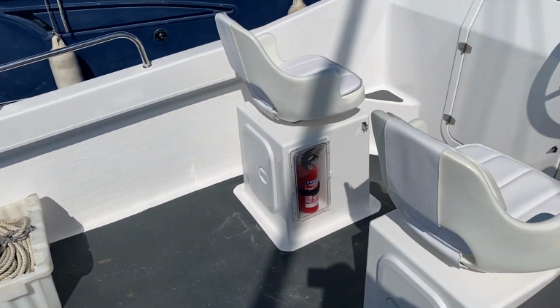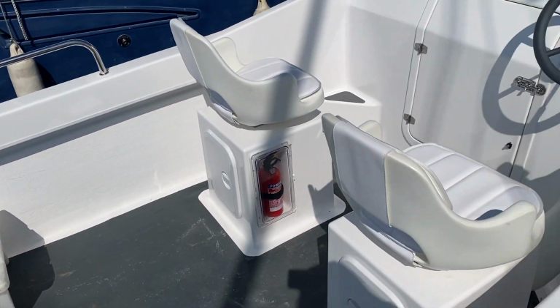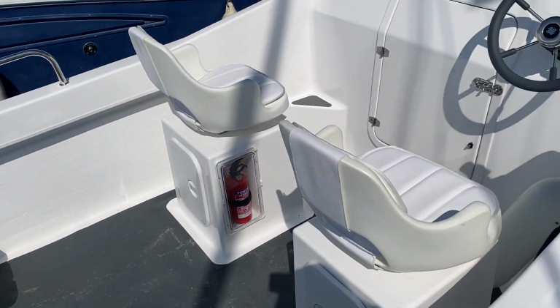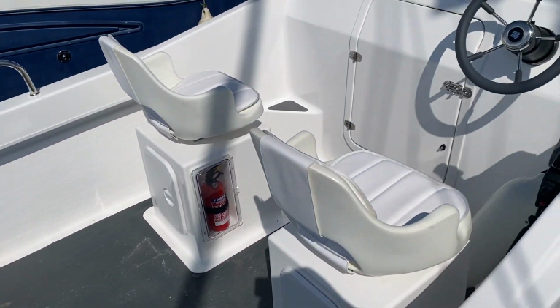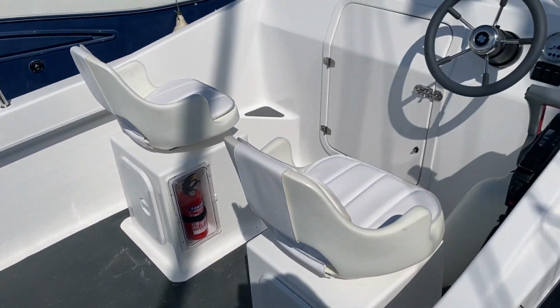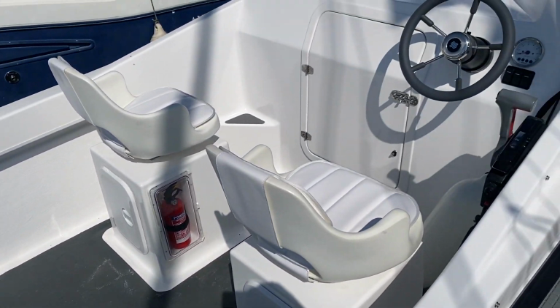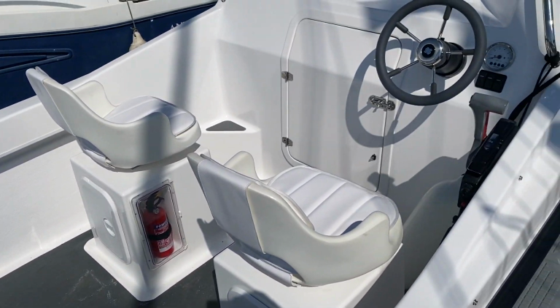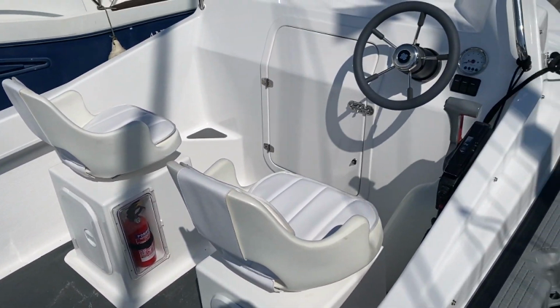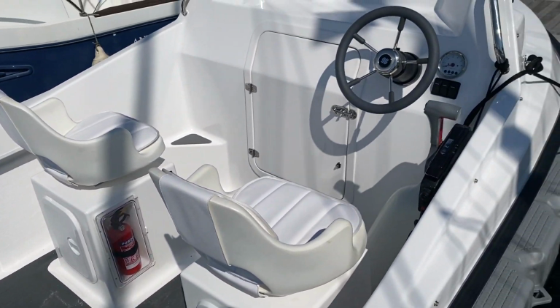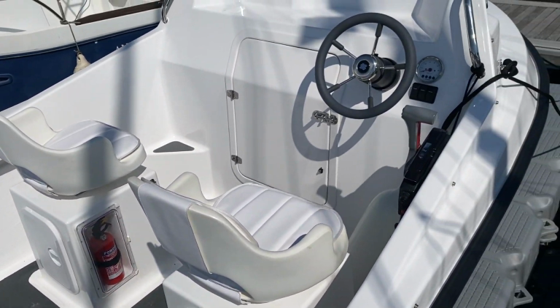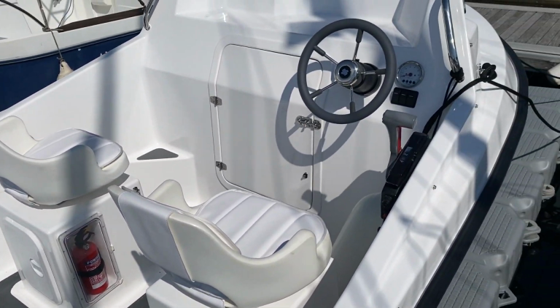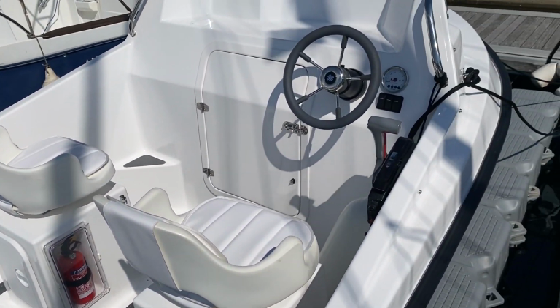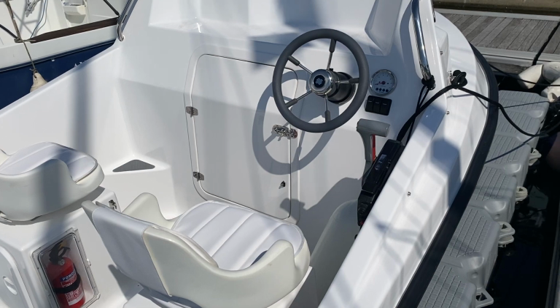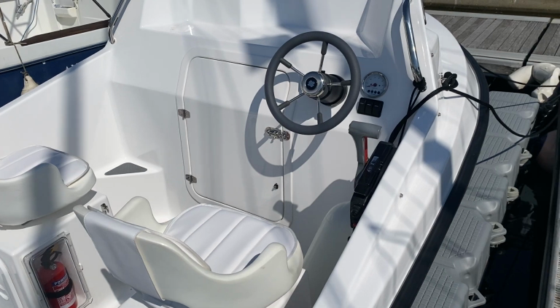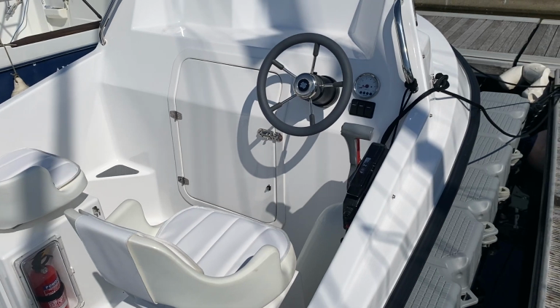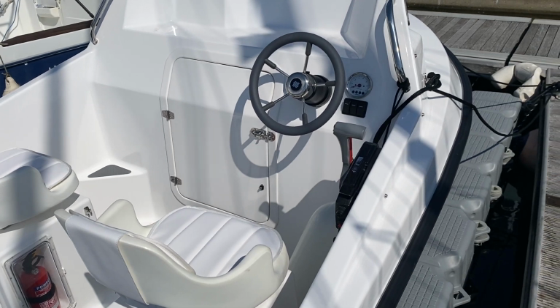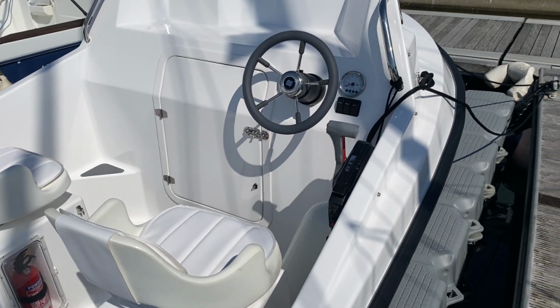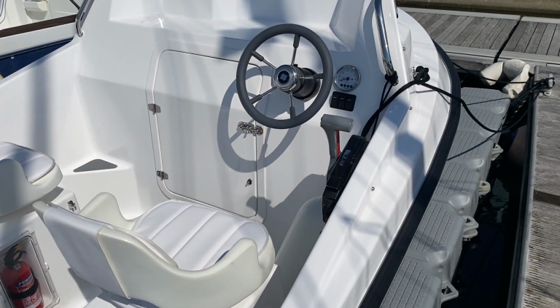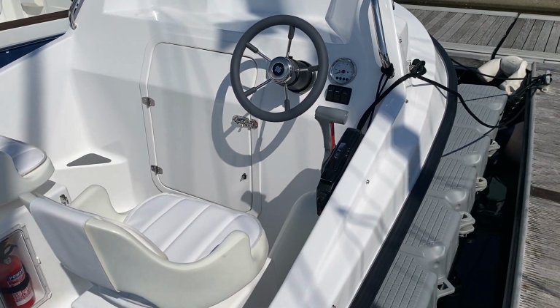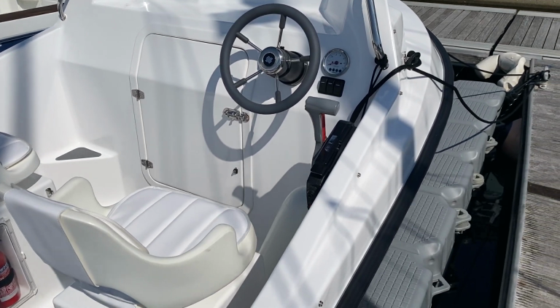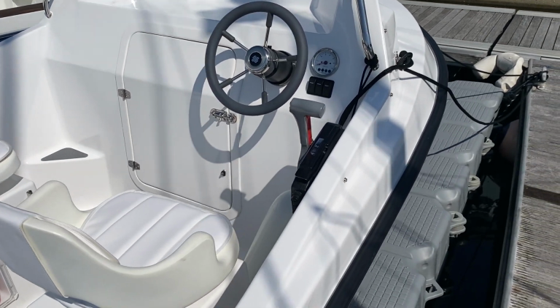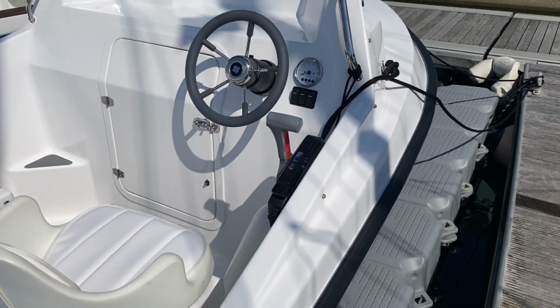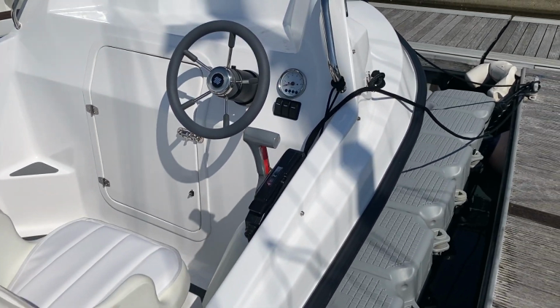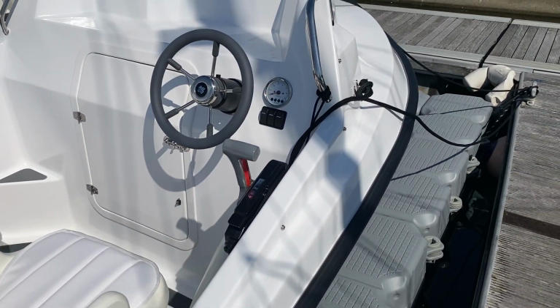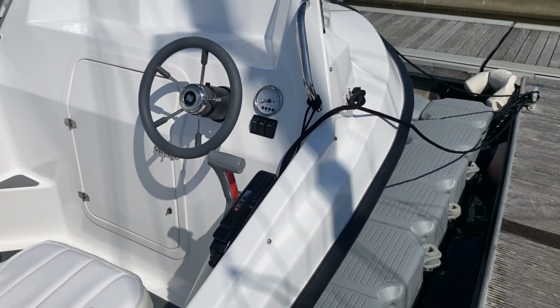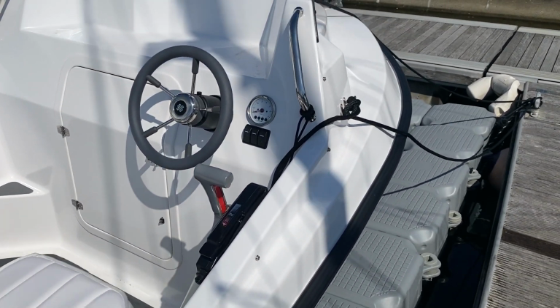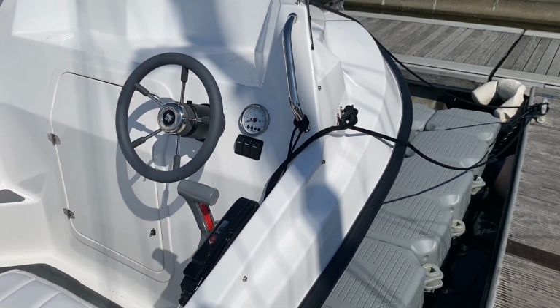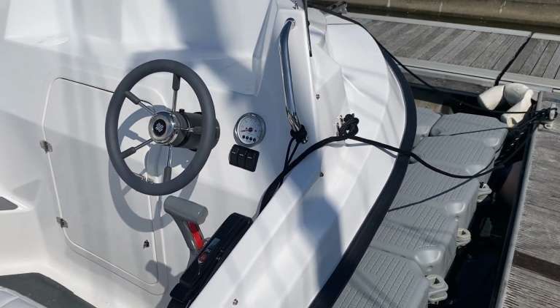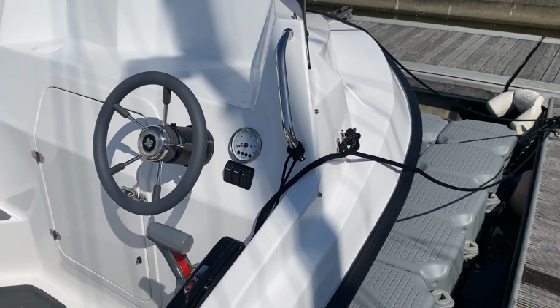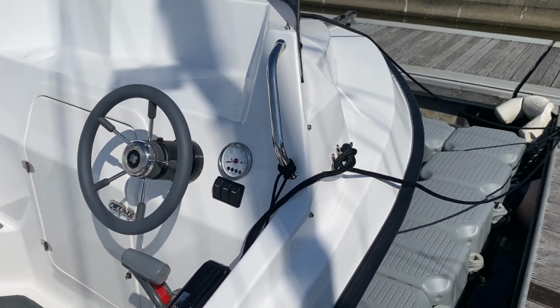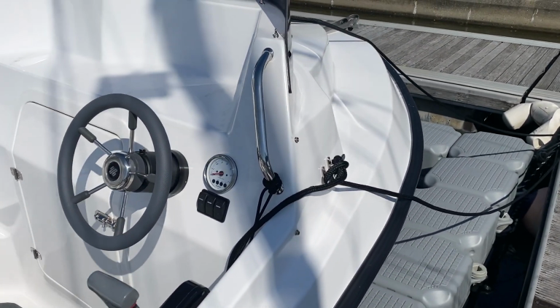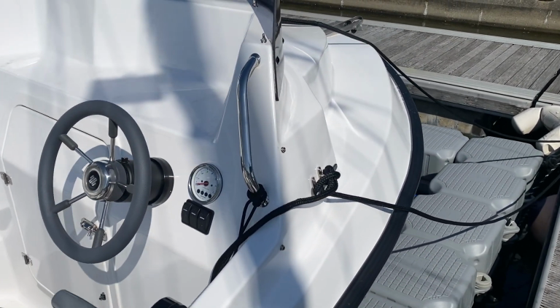This is an elegant, uncomplicated, high performance sports boat.